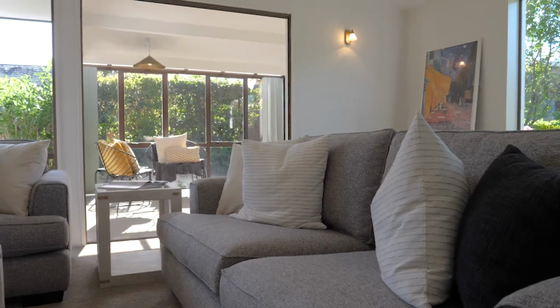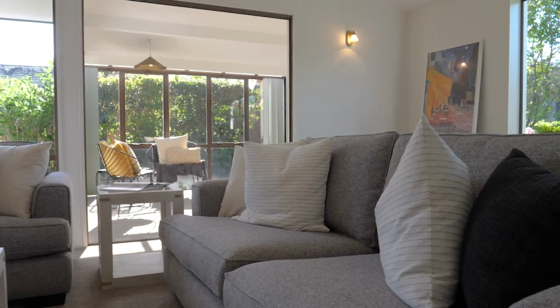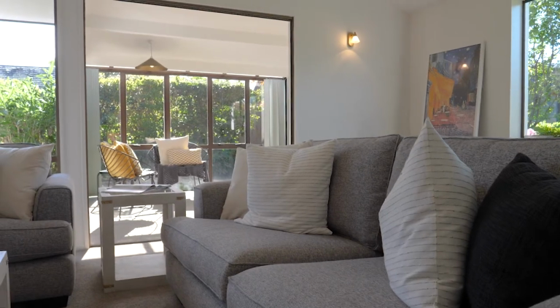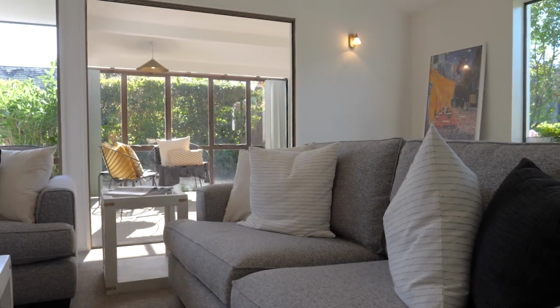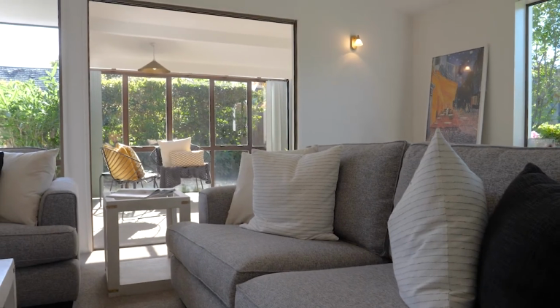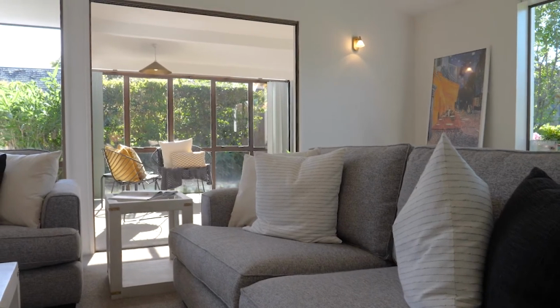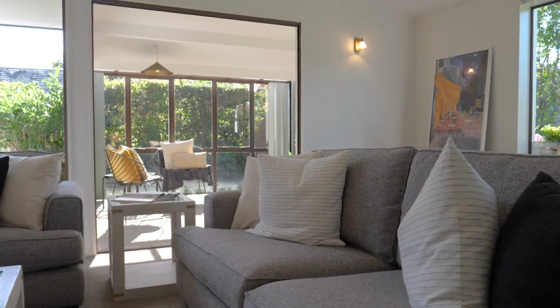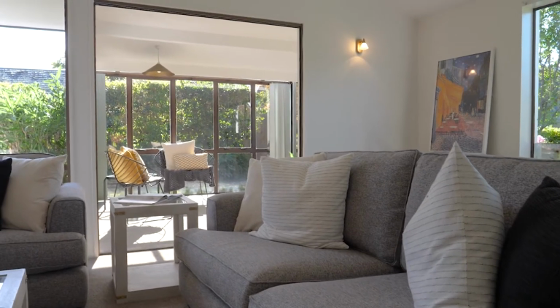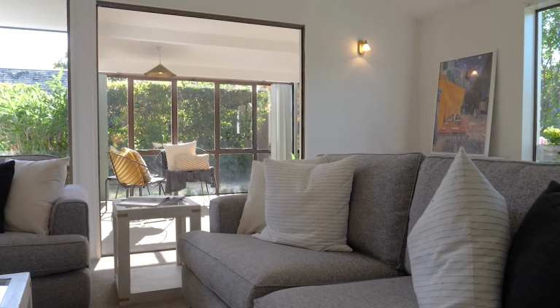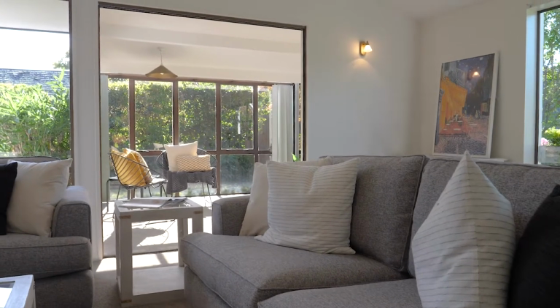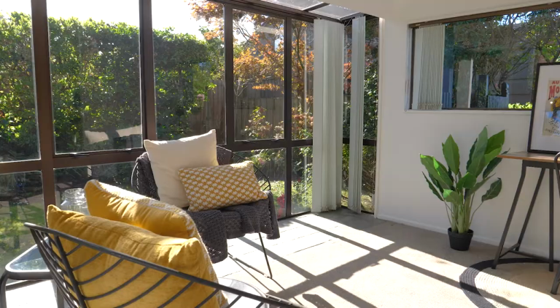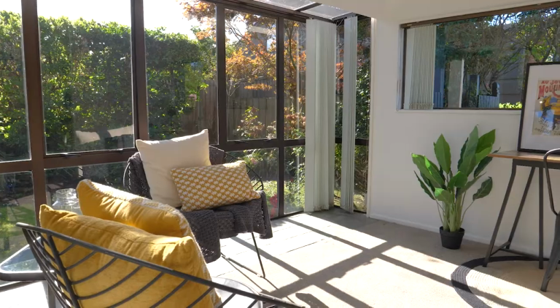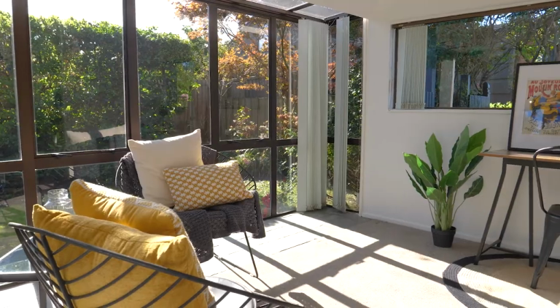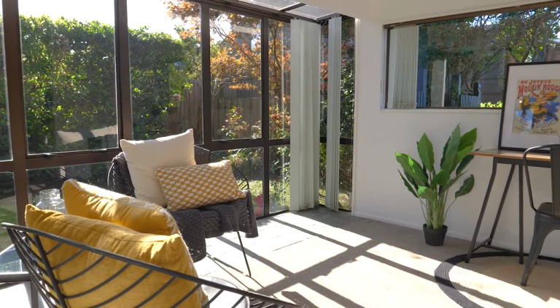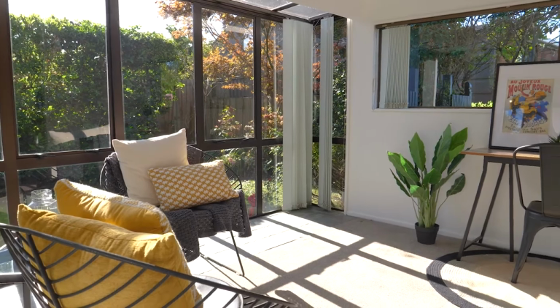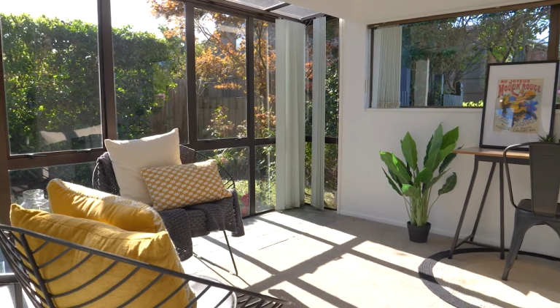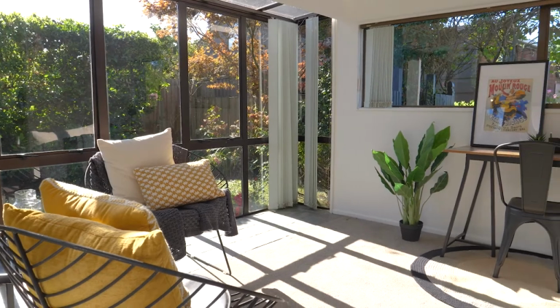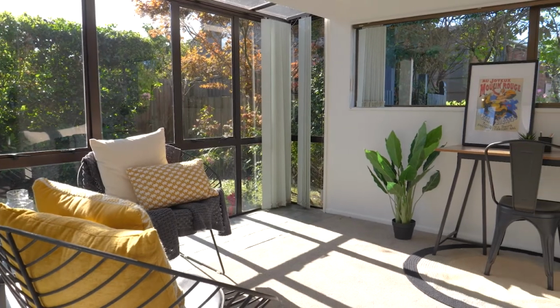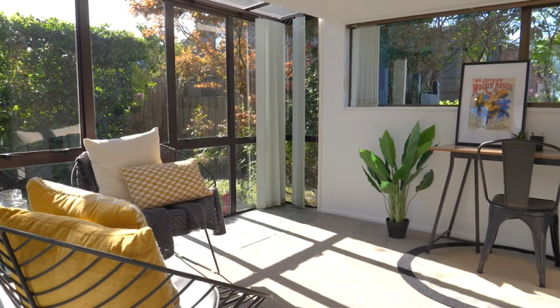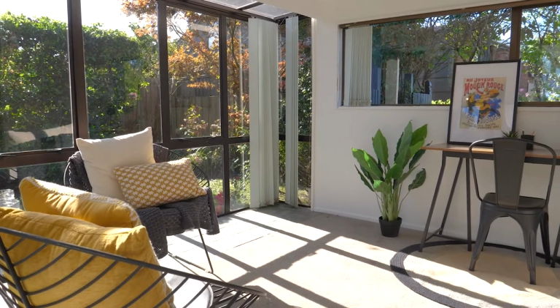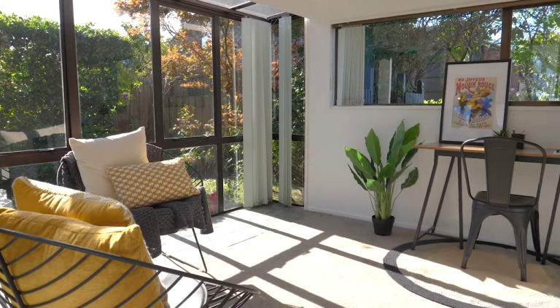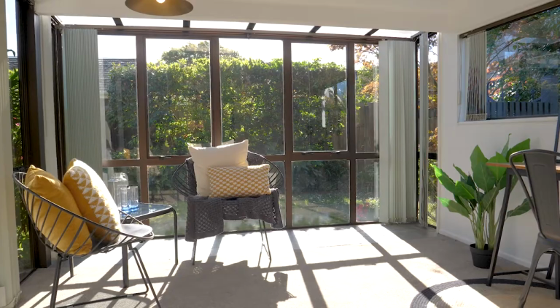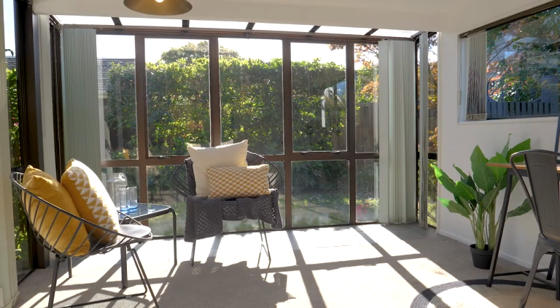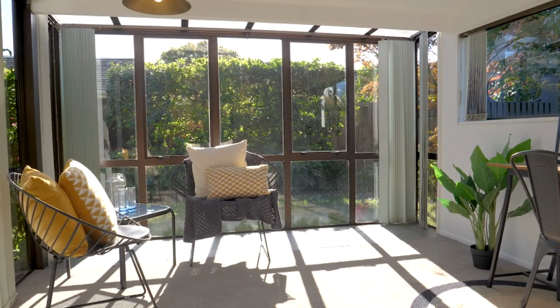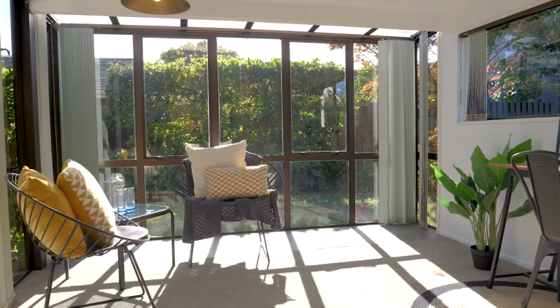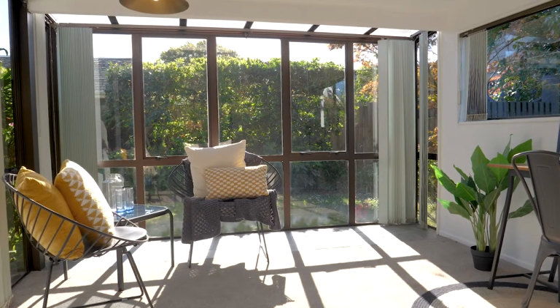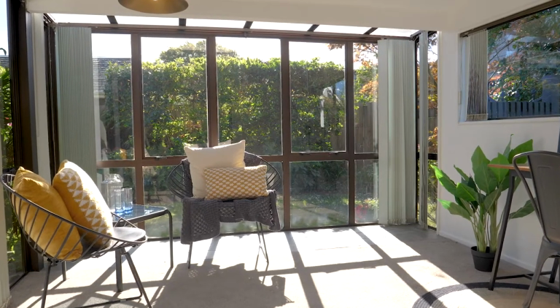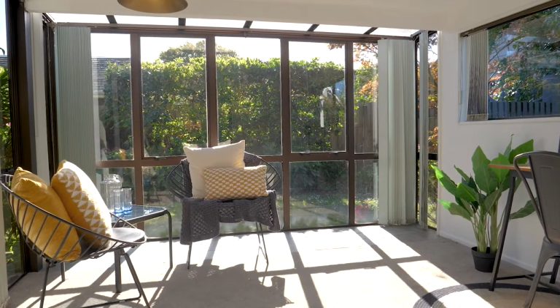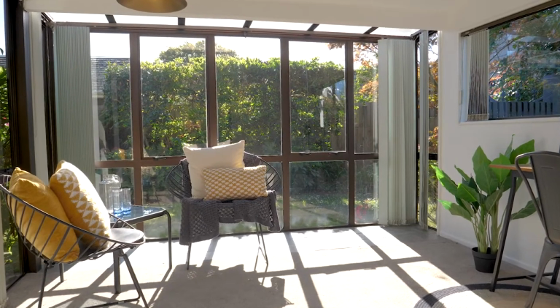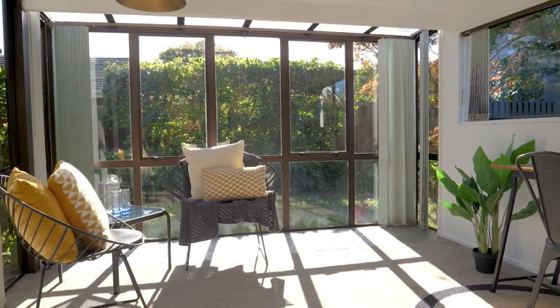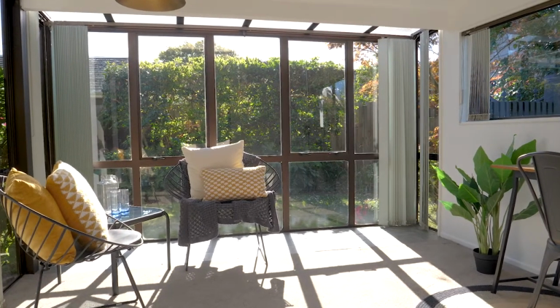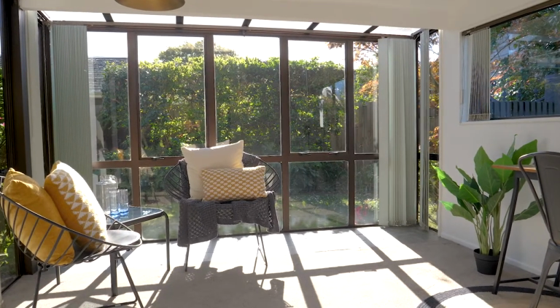This home is ready to move into, but if you've got an eye for interior design there's plenty of scope to add your own flair.